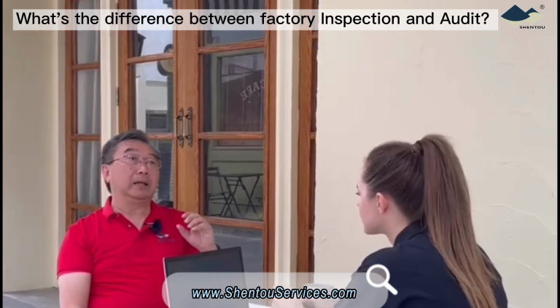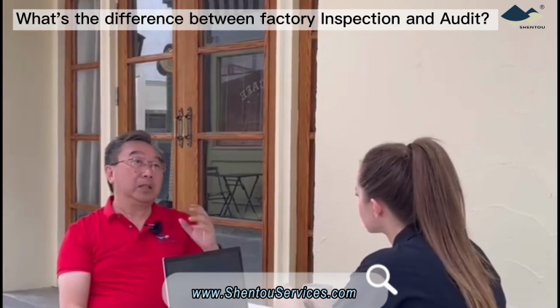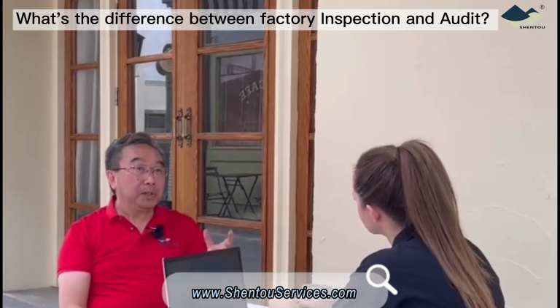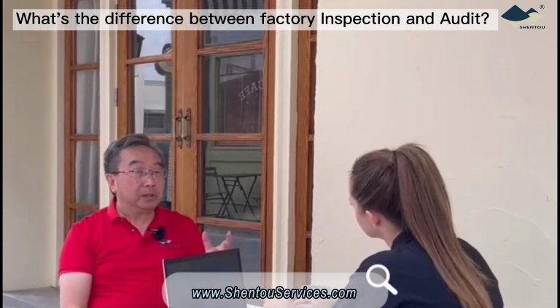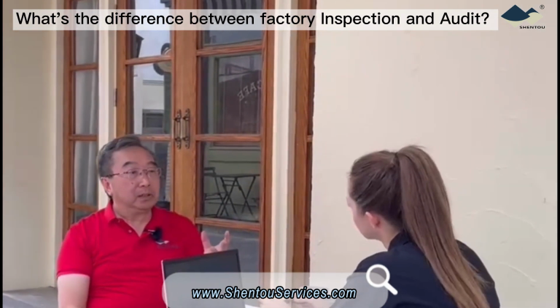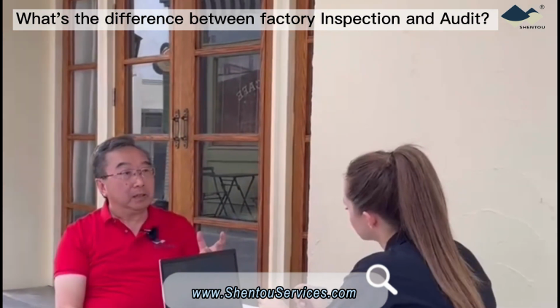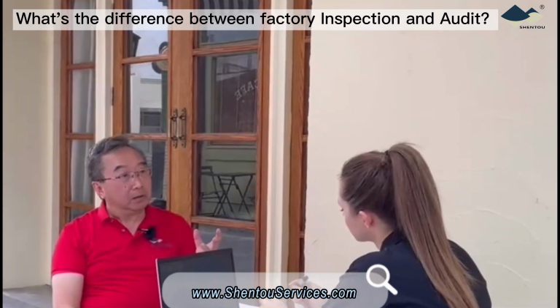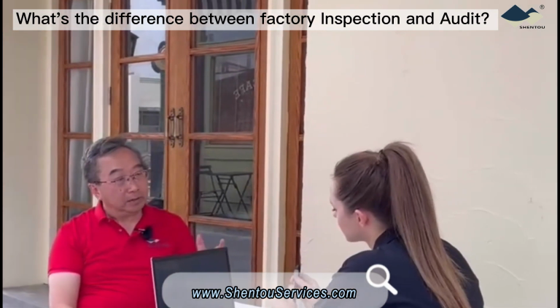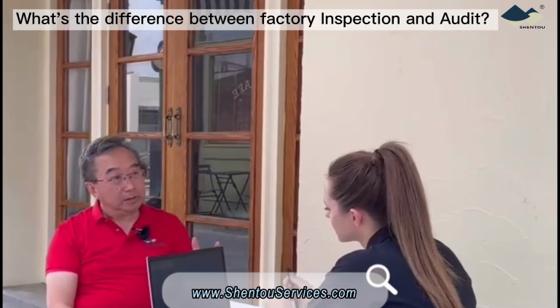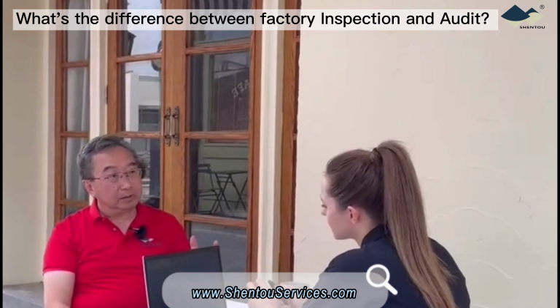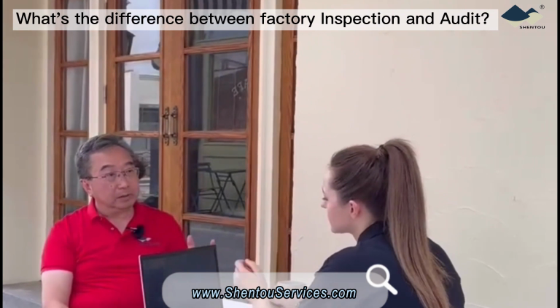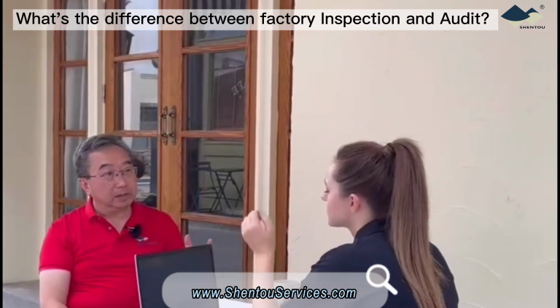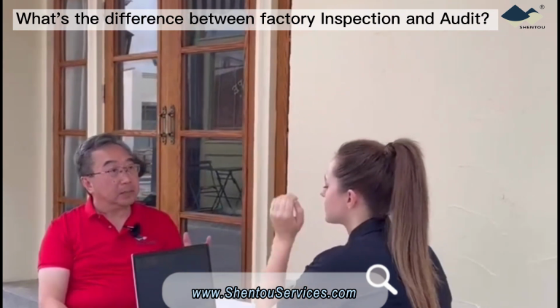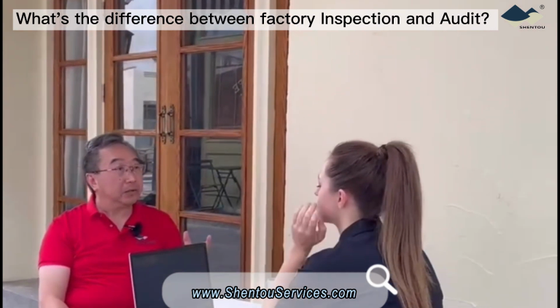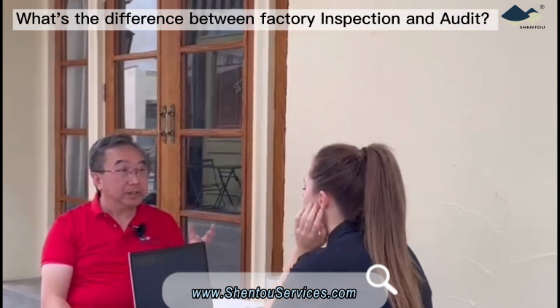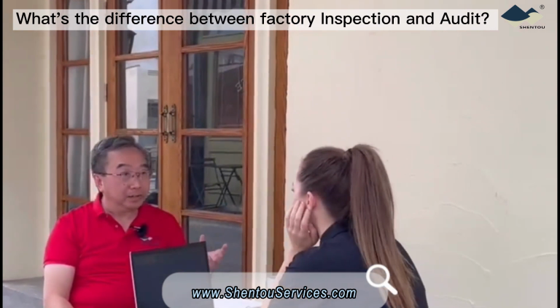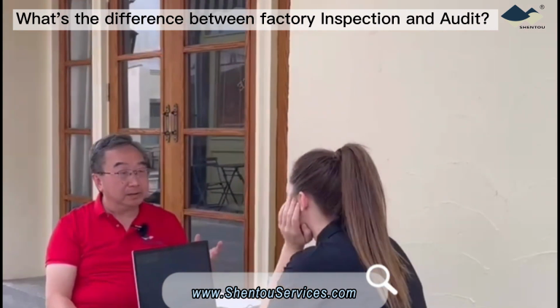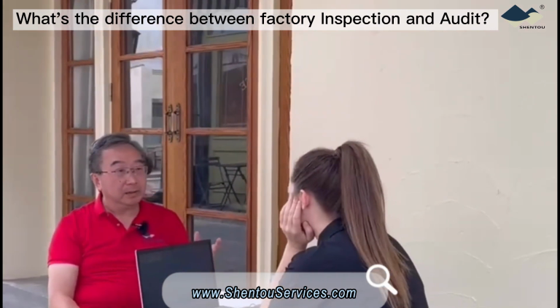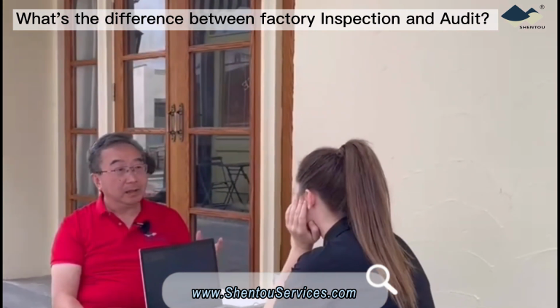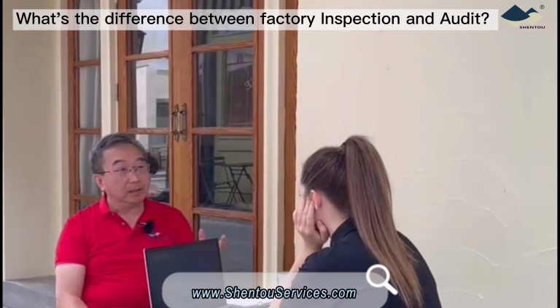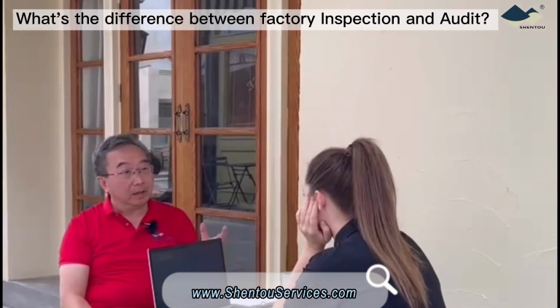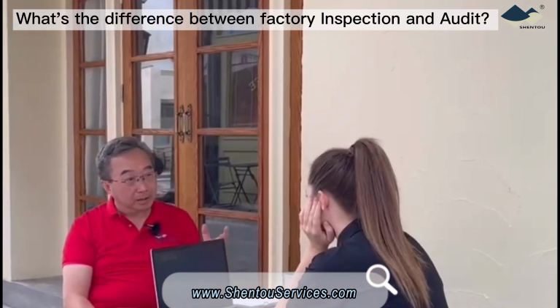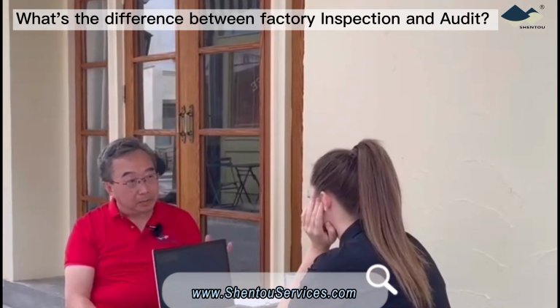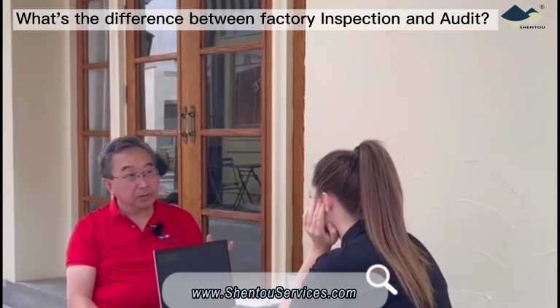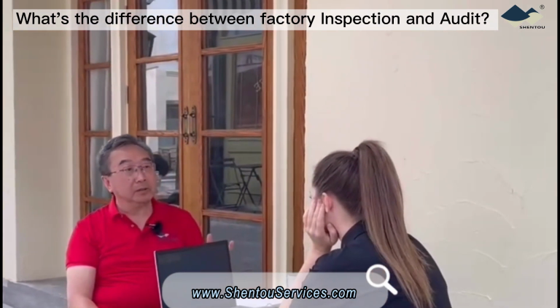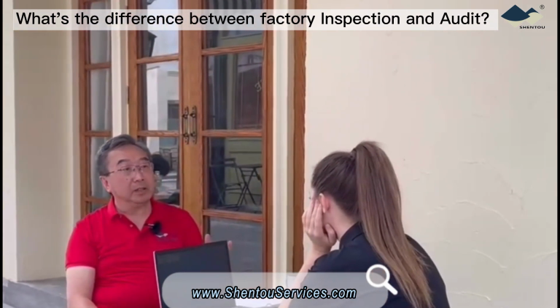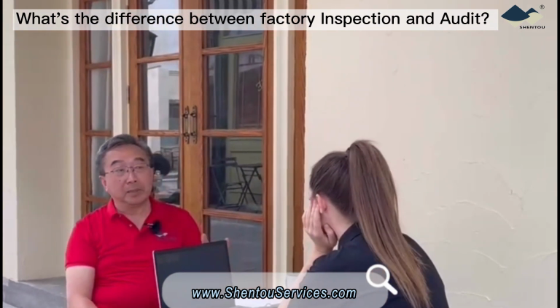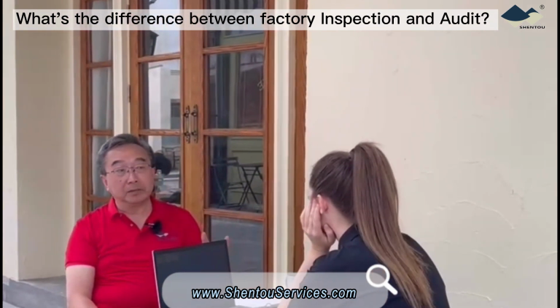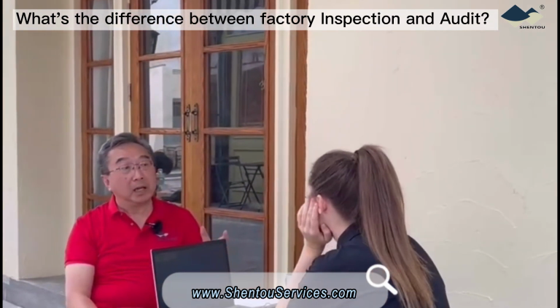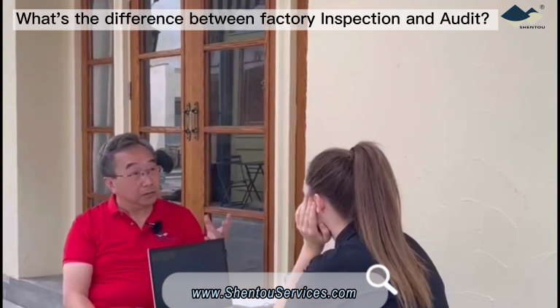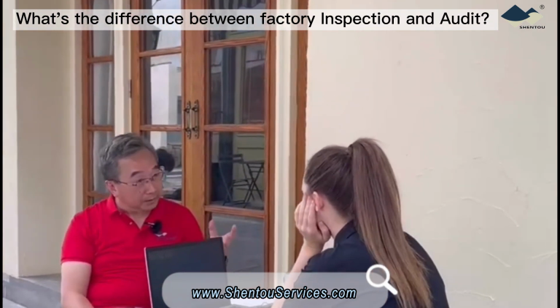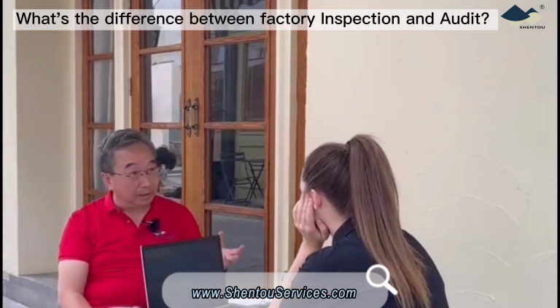Typically, an audit is about three days and an inspection is about half of the time.